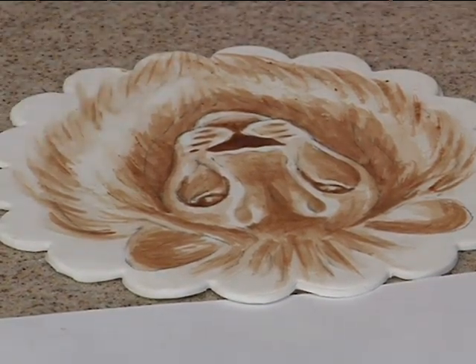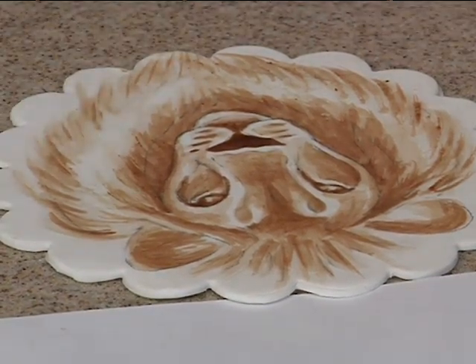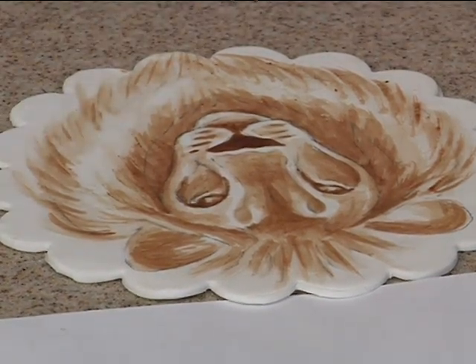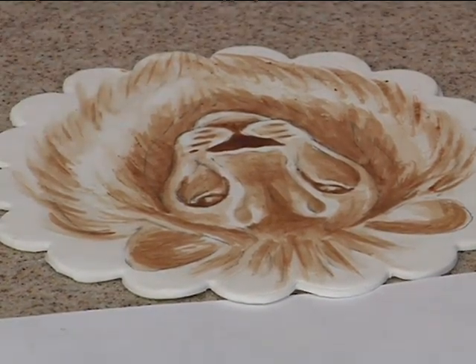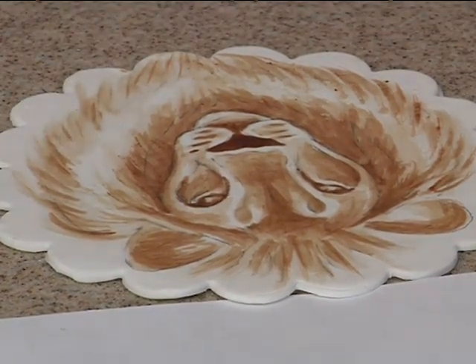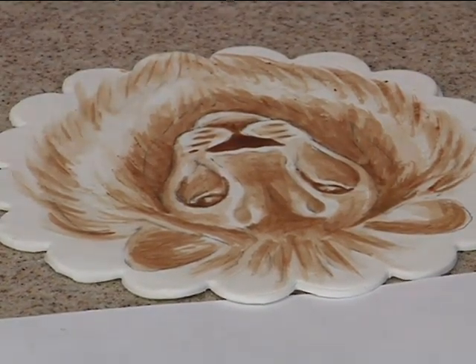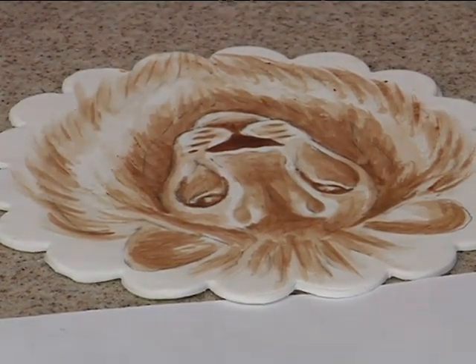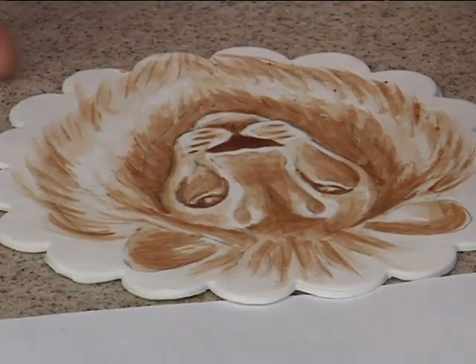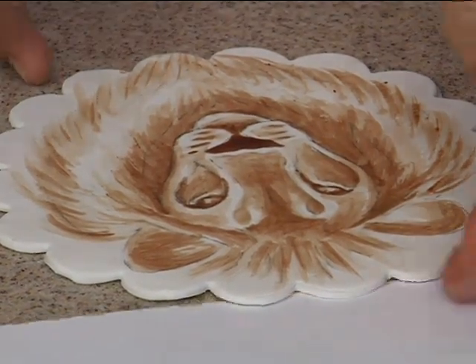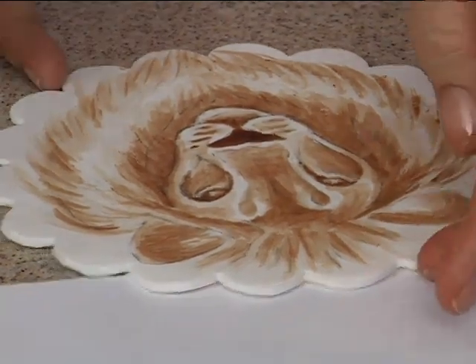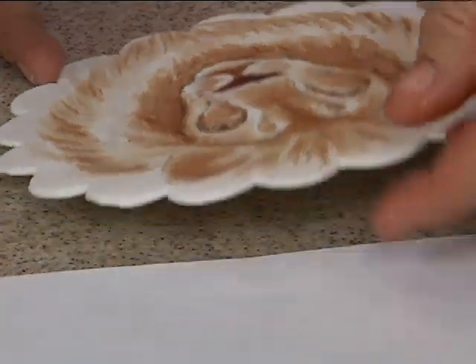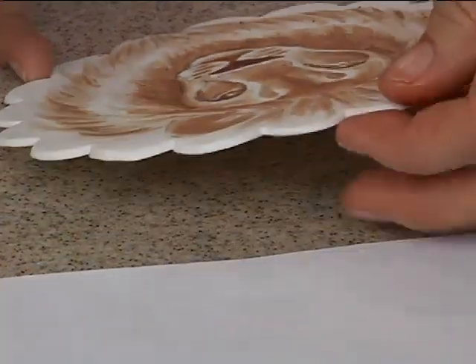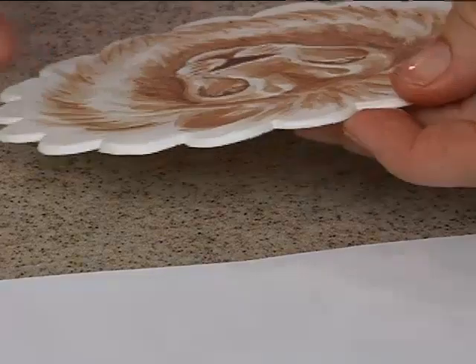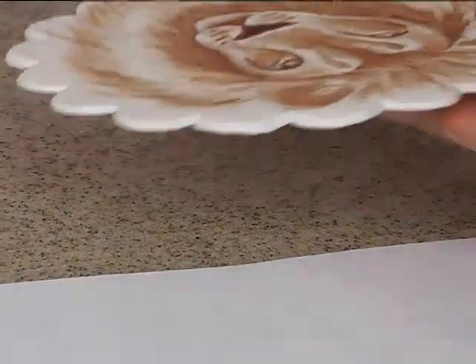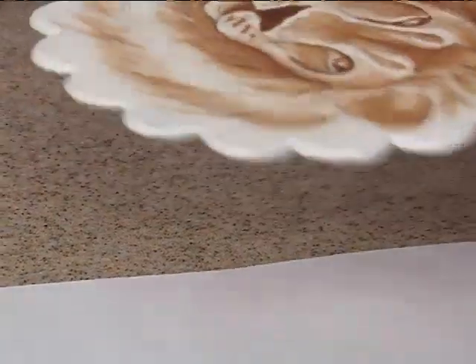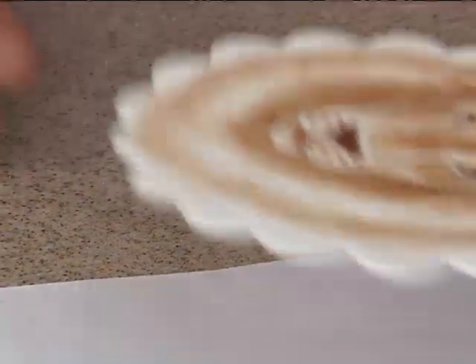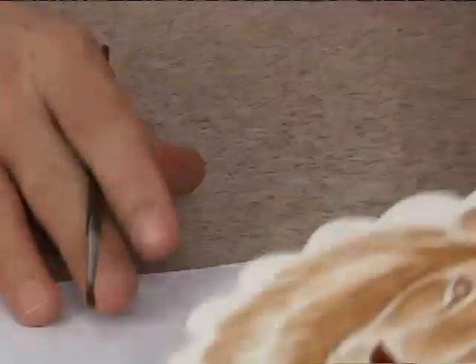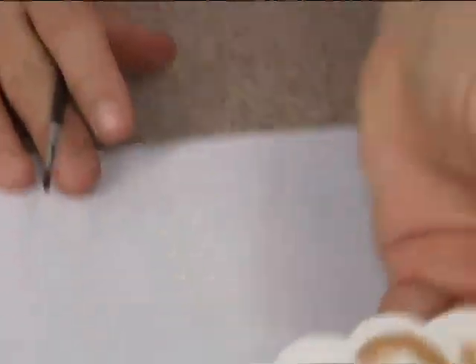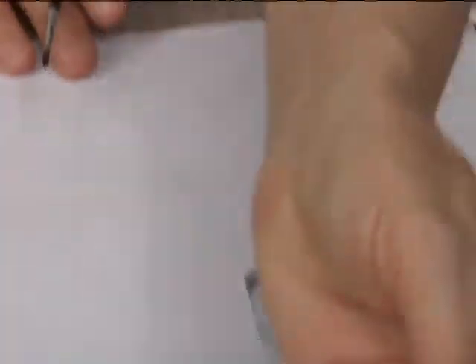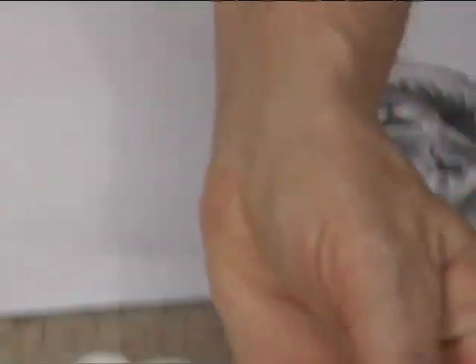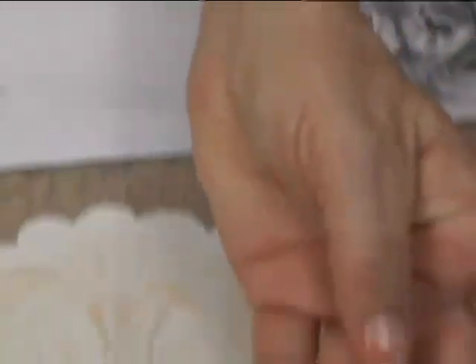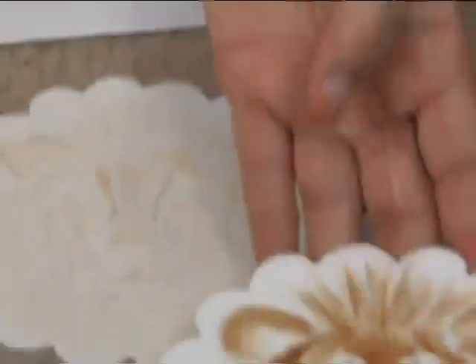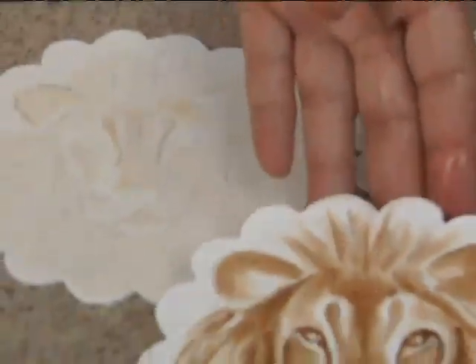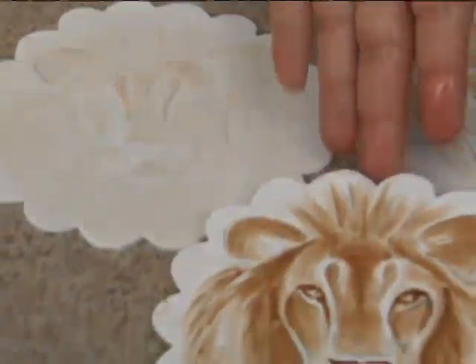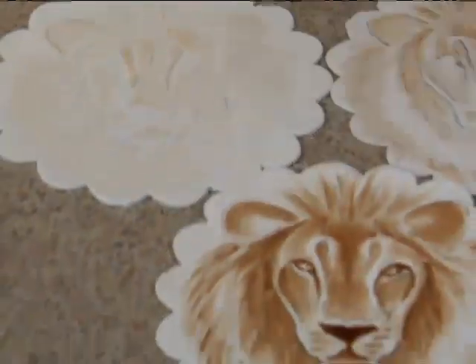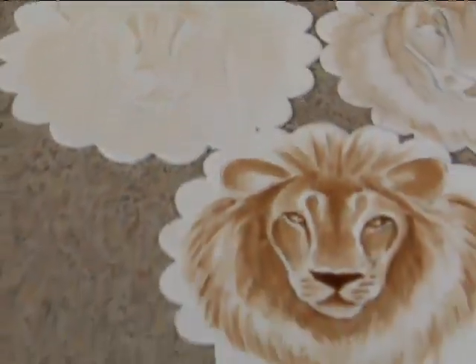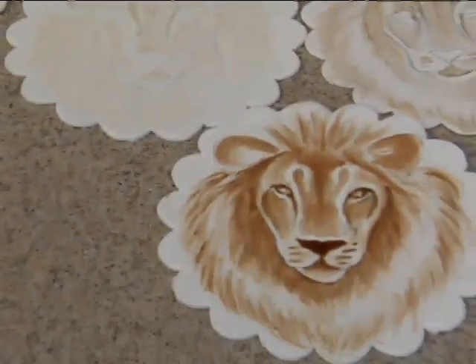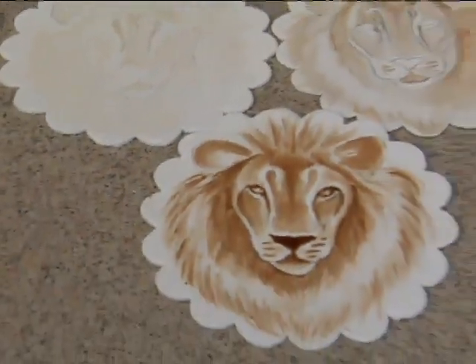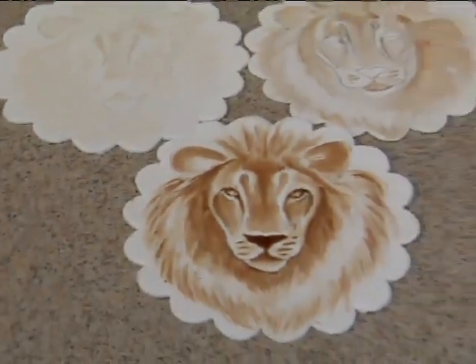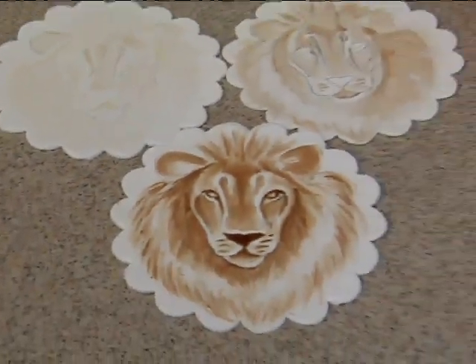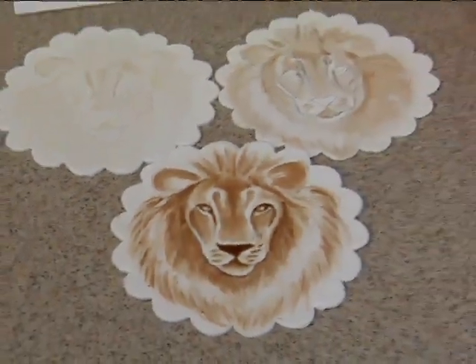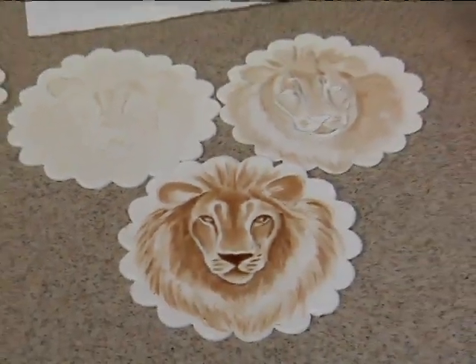So it looks like we're ready for our last shade — the darkest shade.